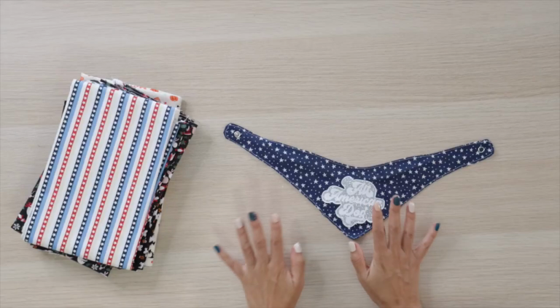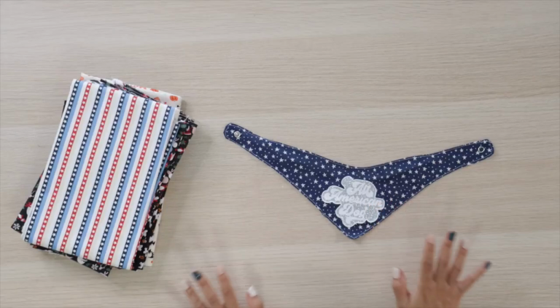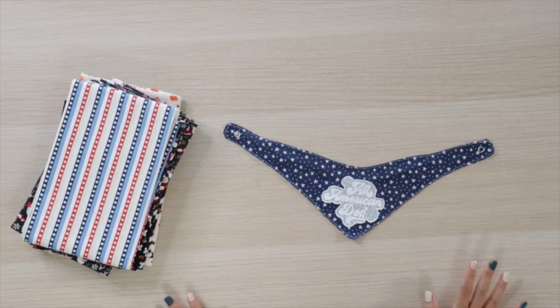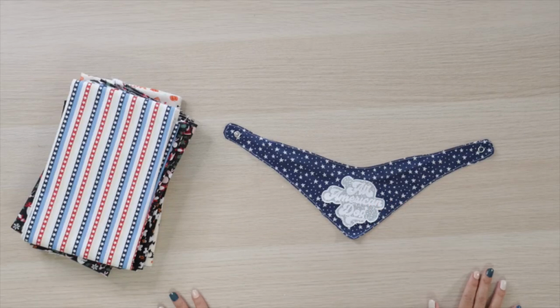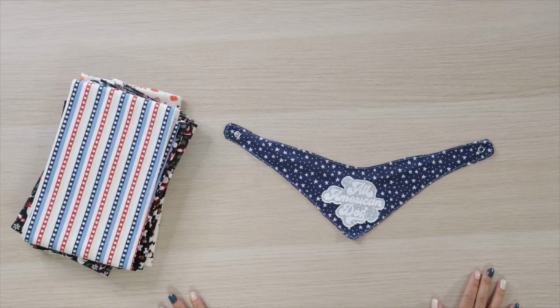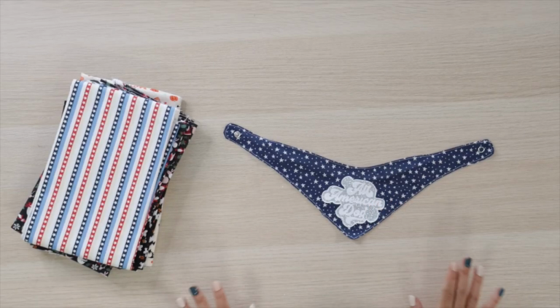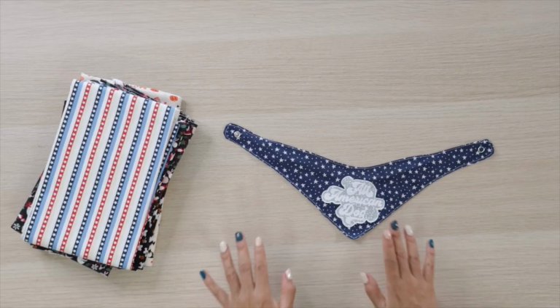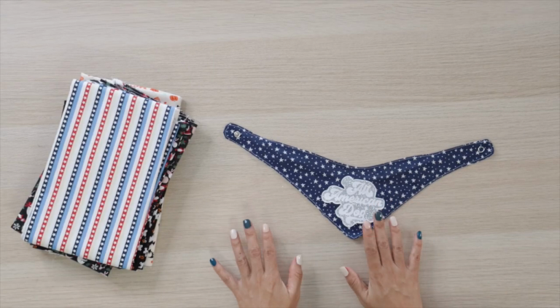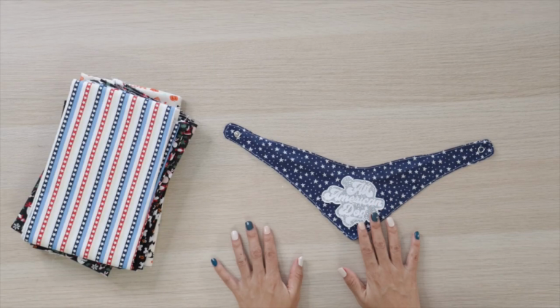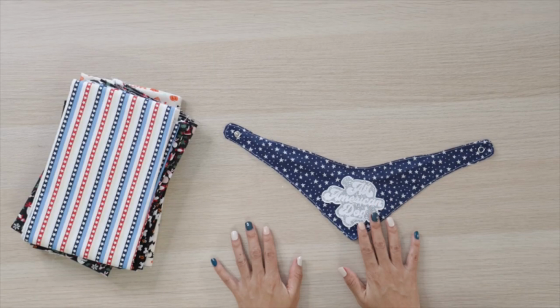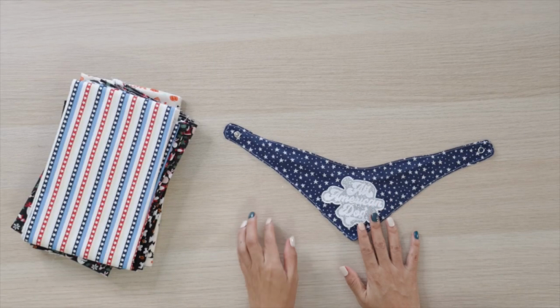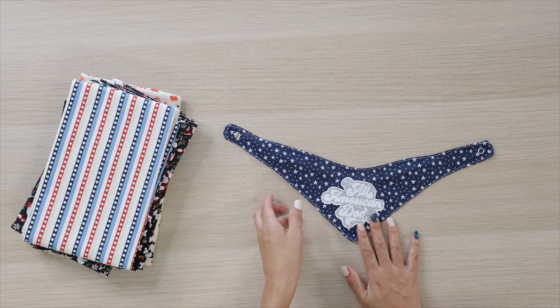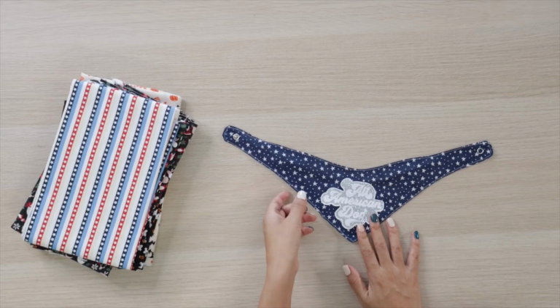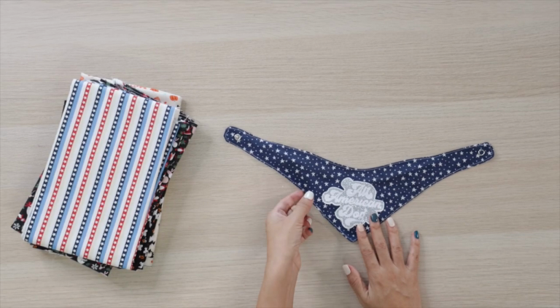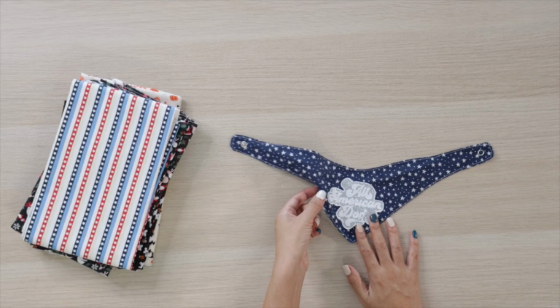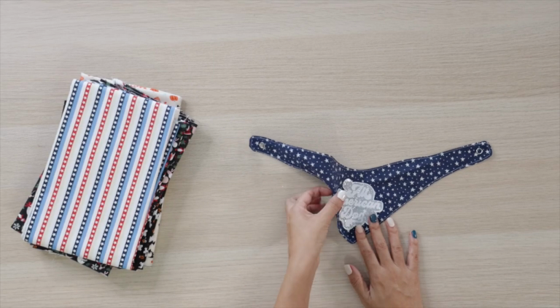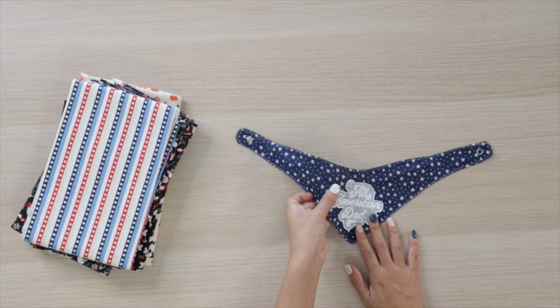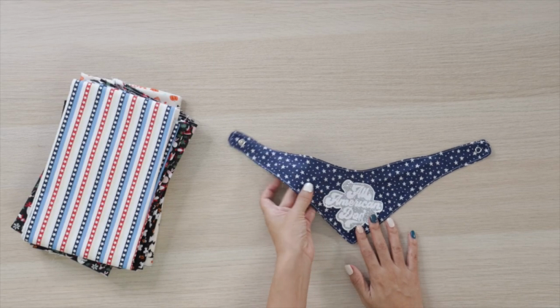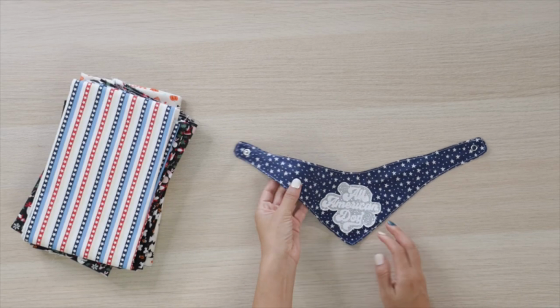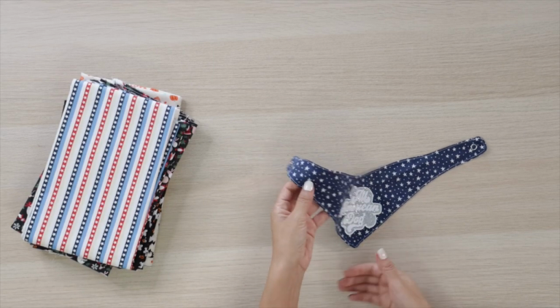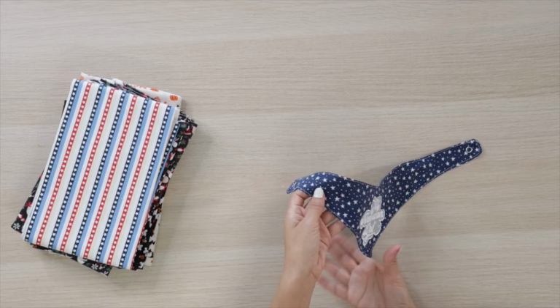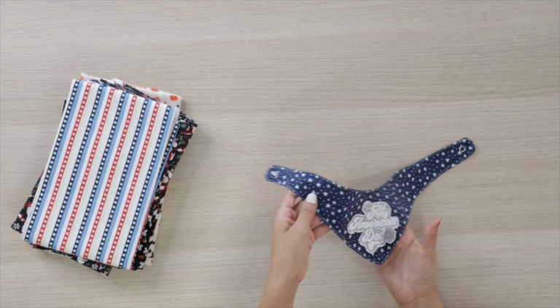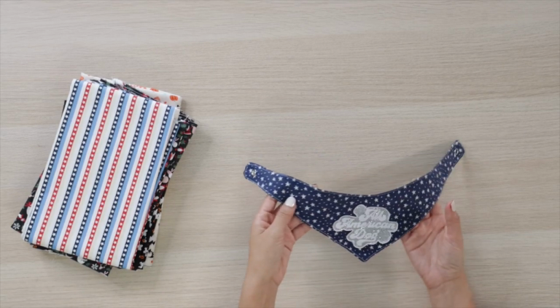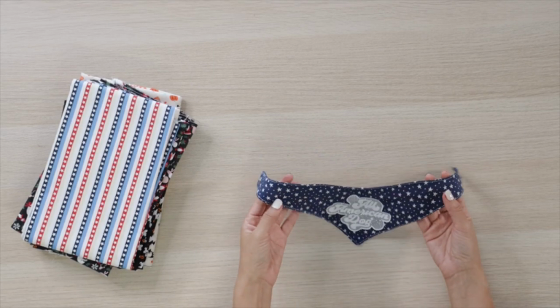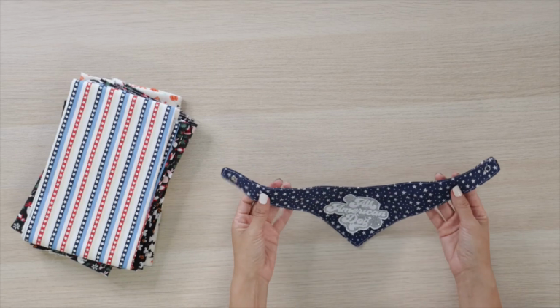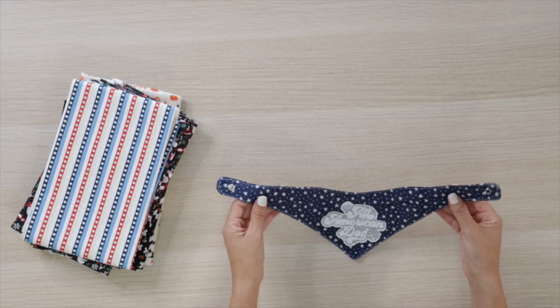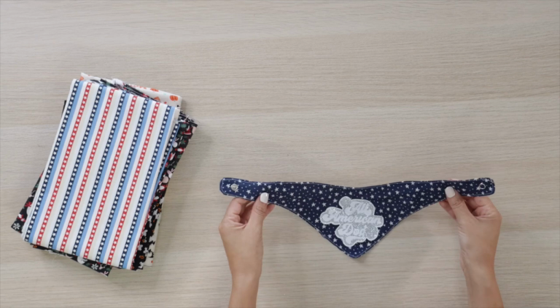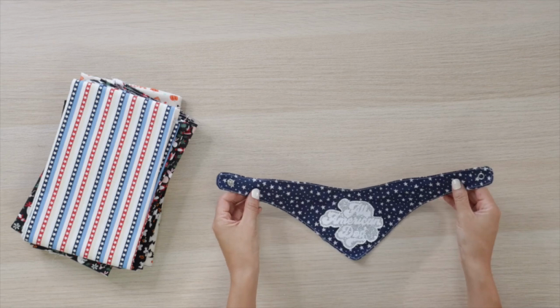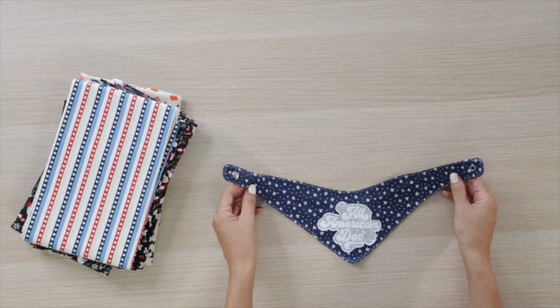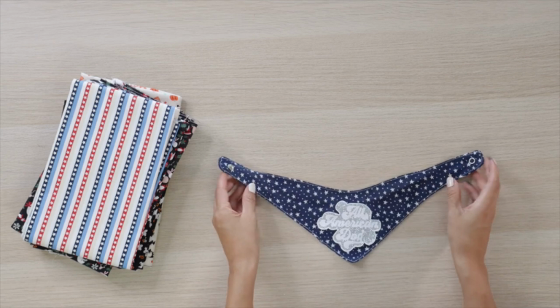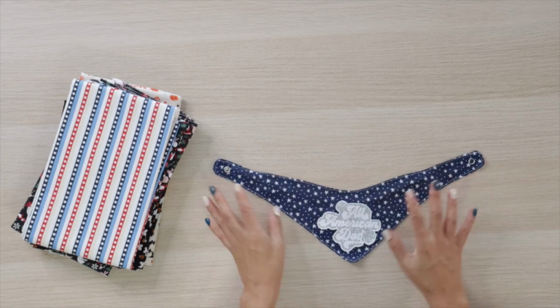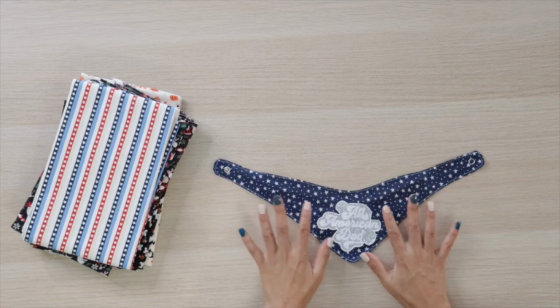Hi guys, in this video I'll teach you how to make this type of bandana.